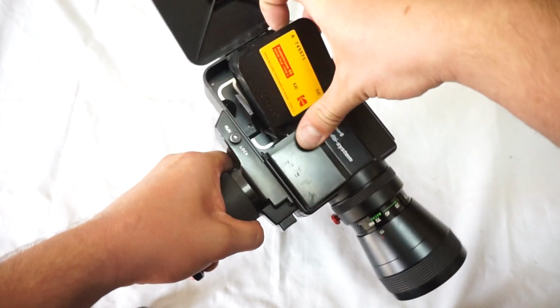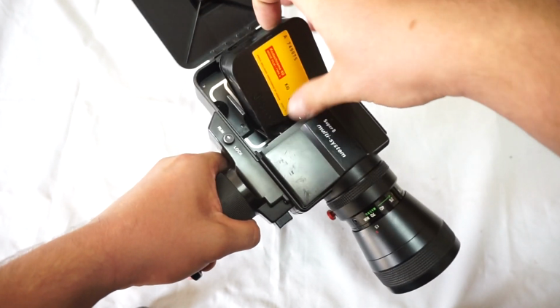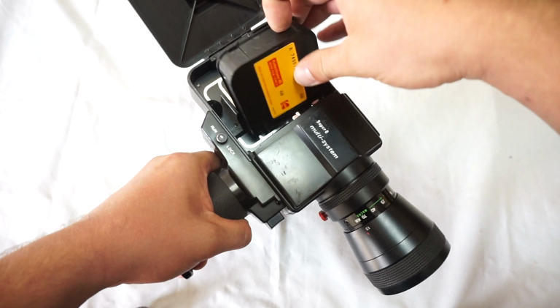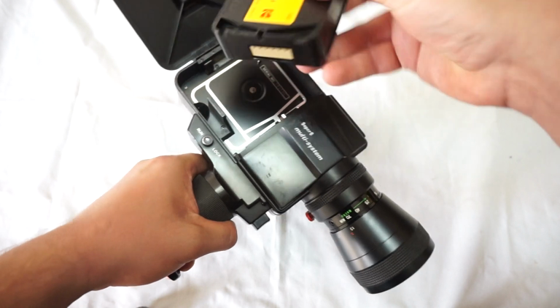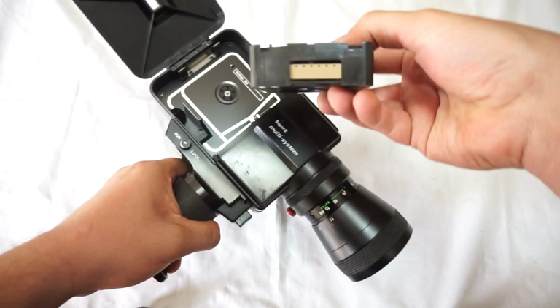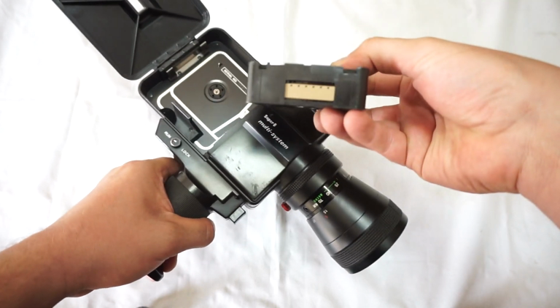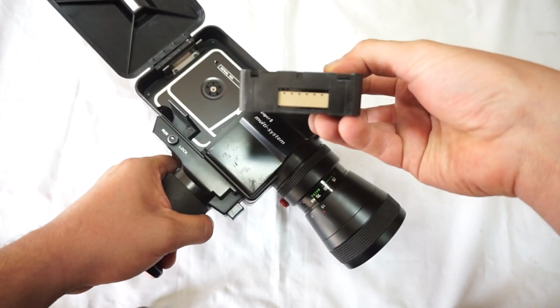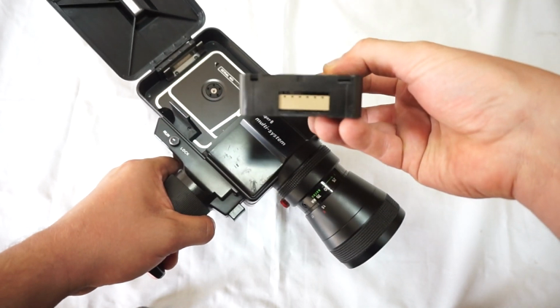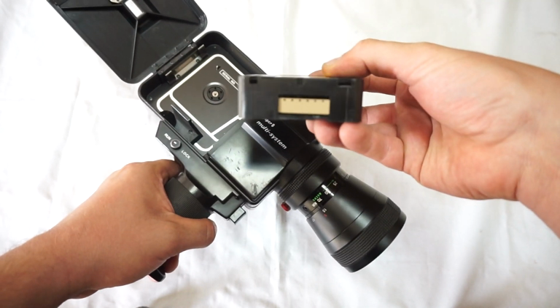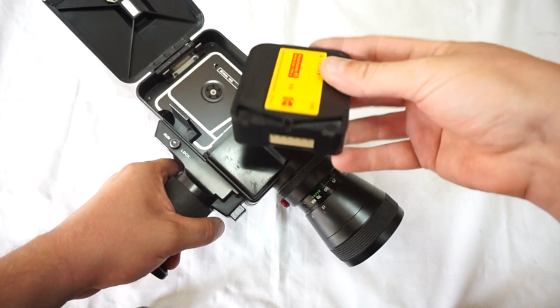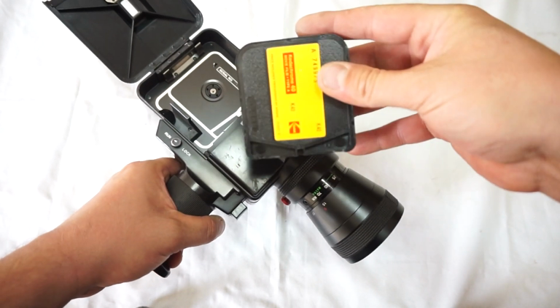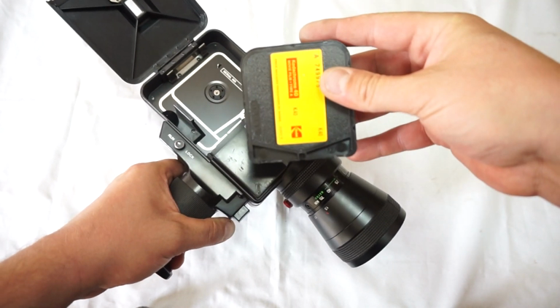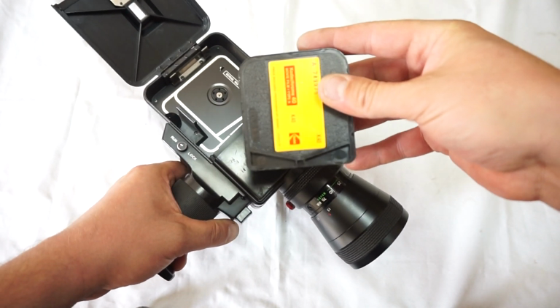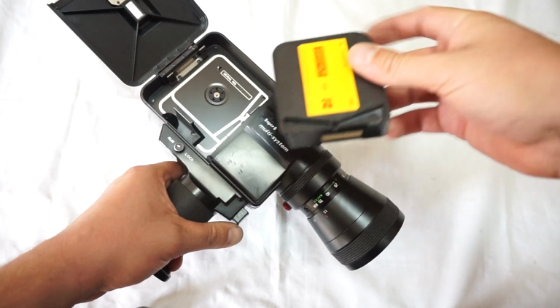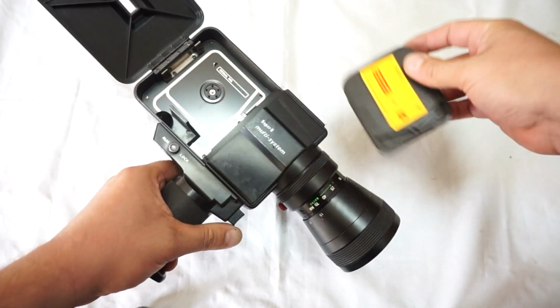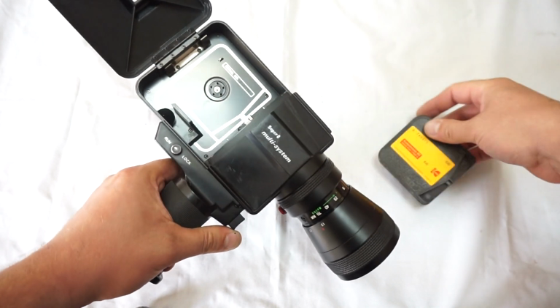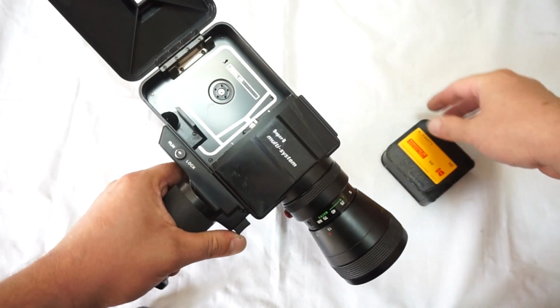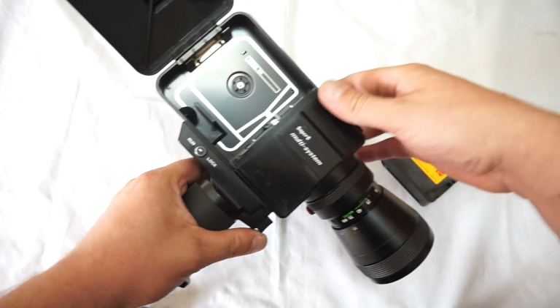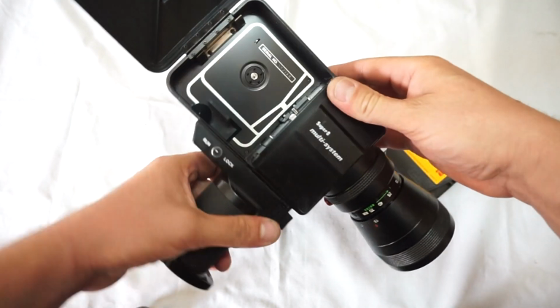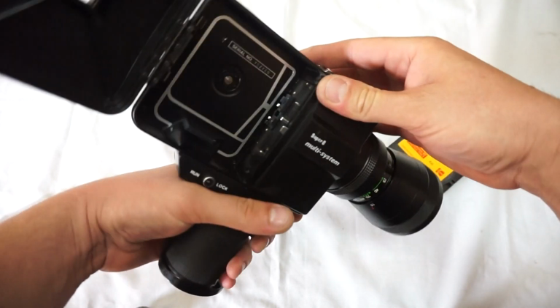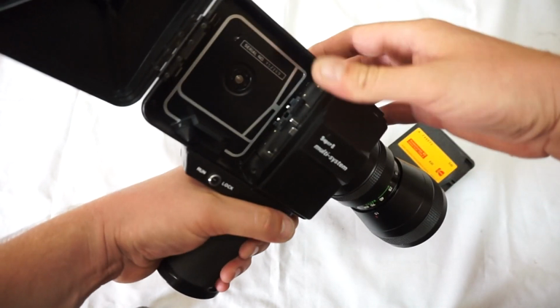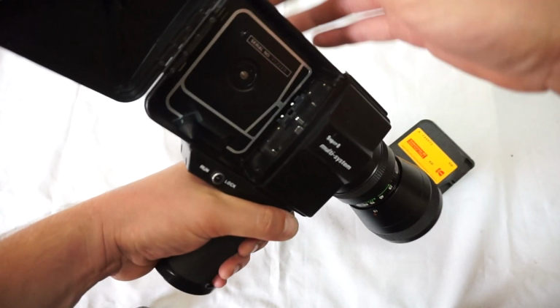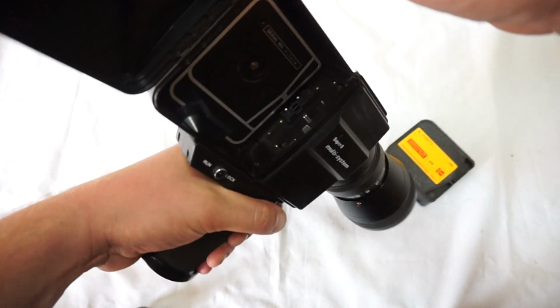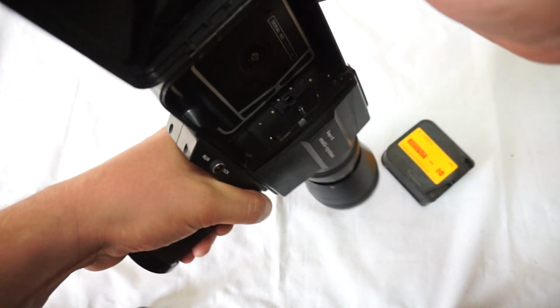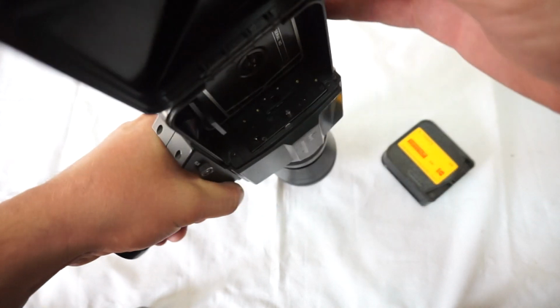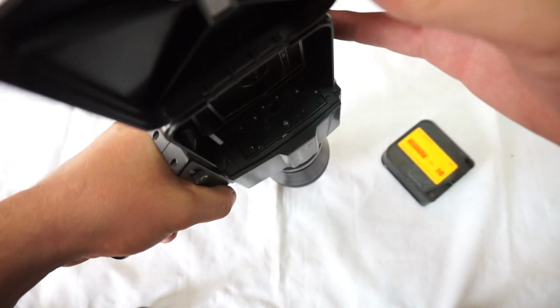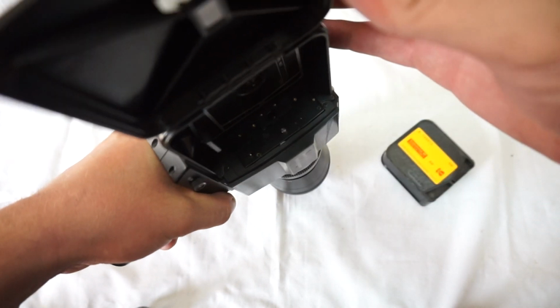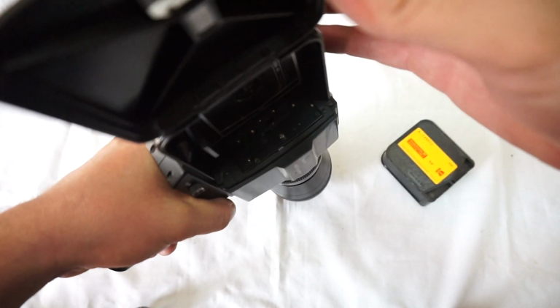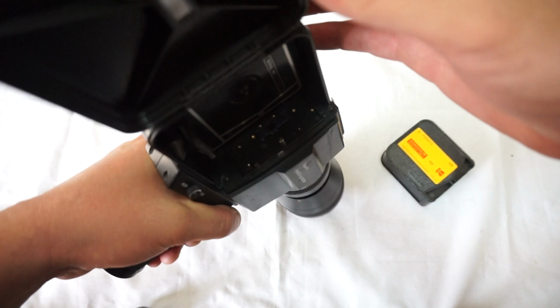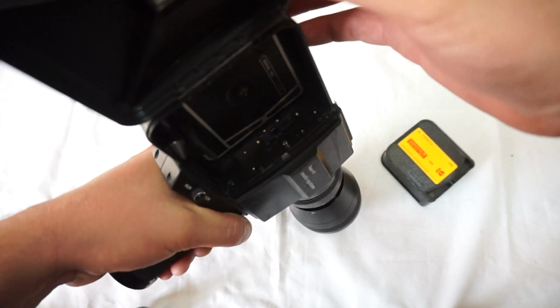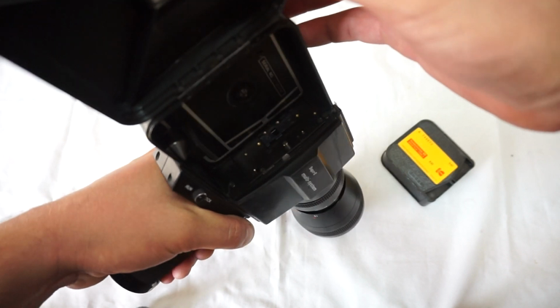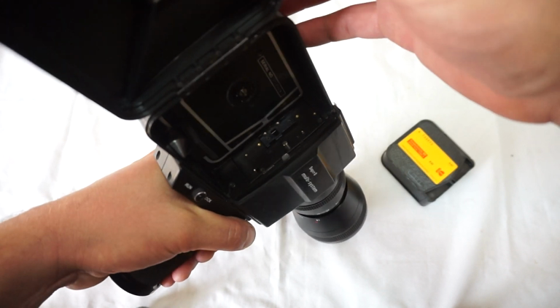Open it. Voila. No mark. Shutter and motor work great together.